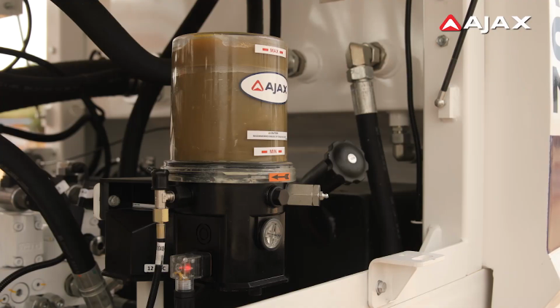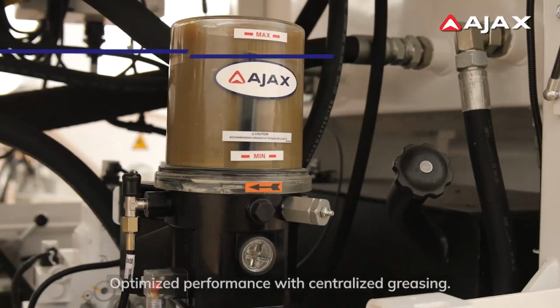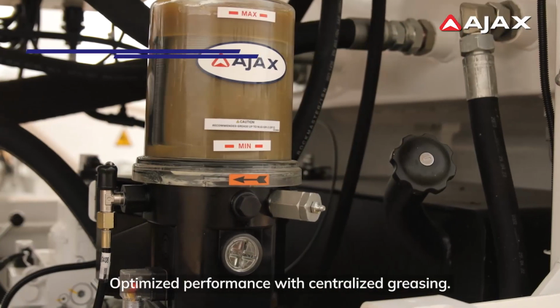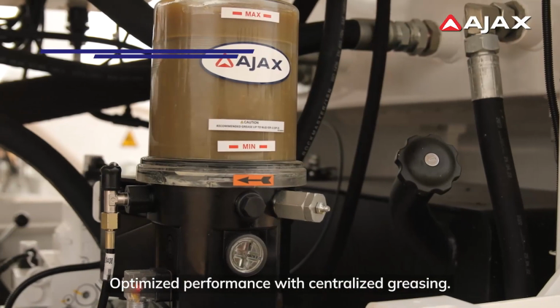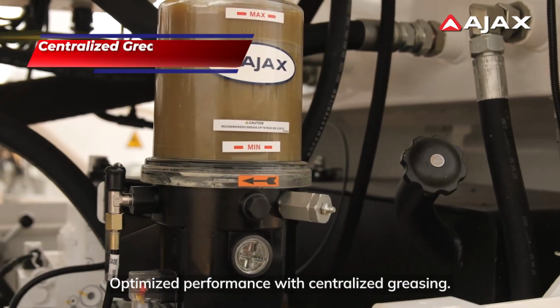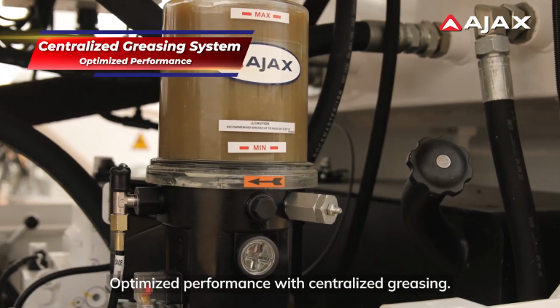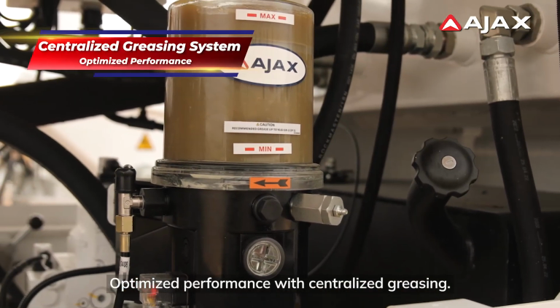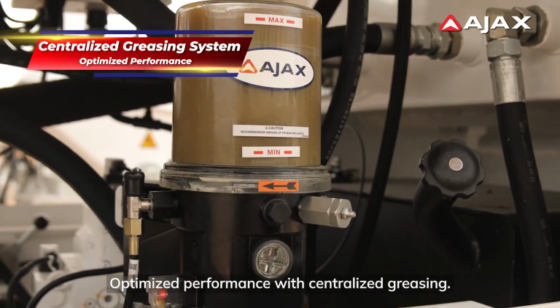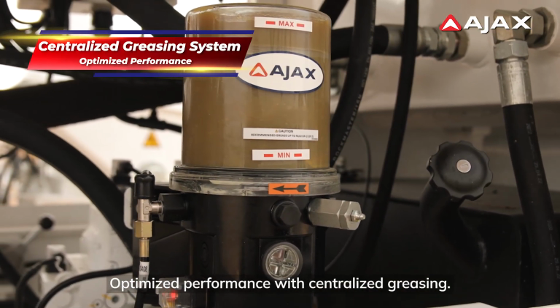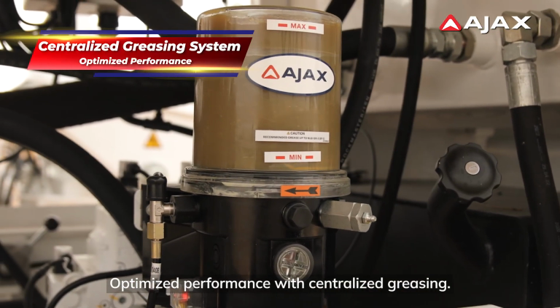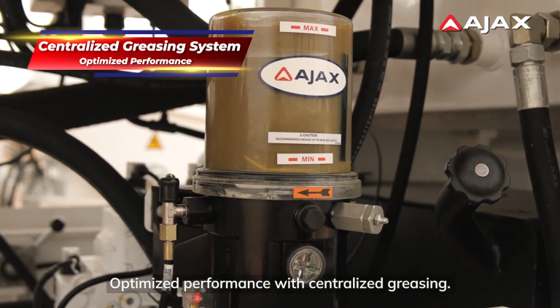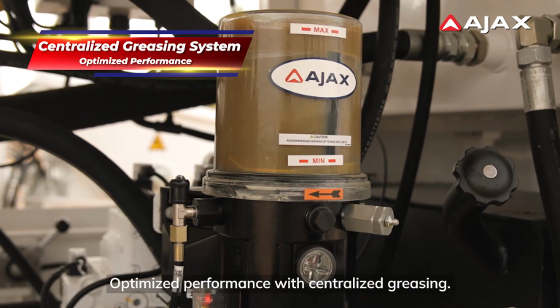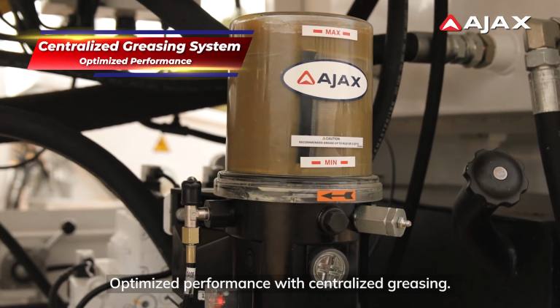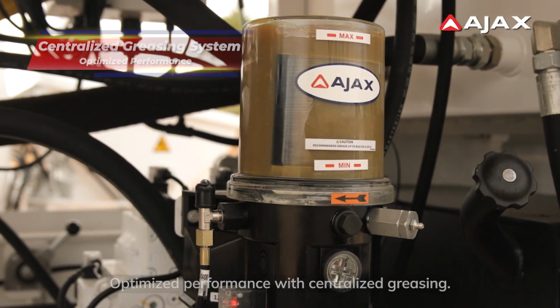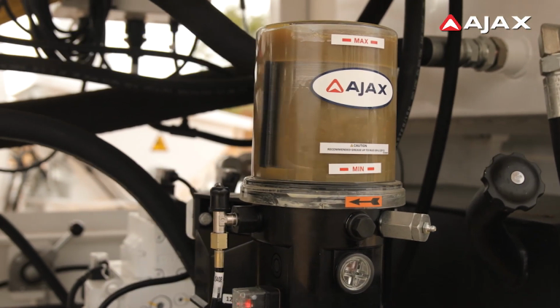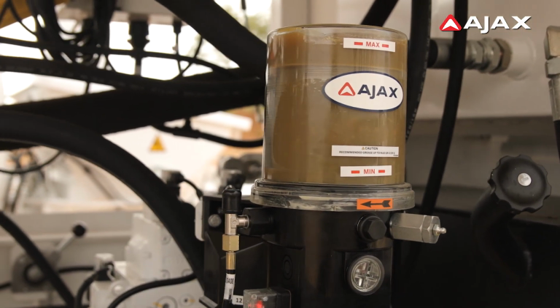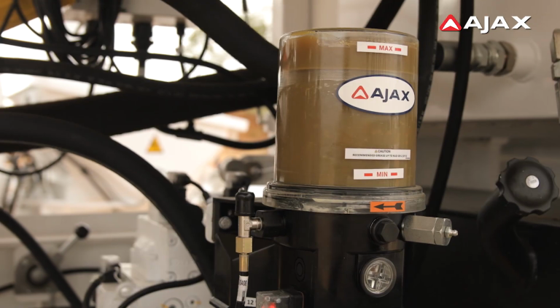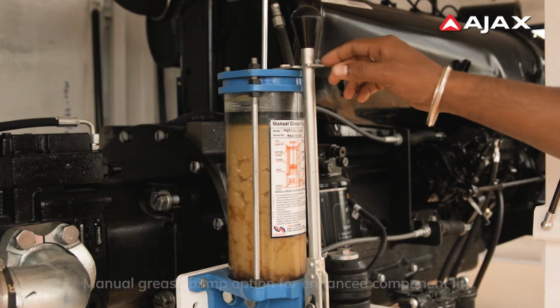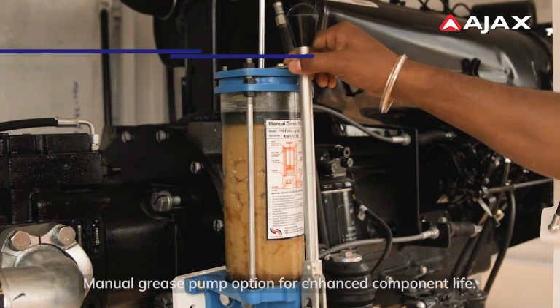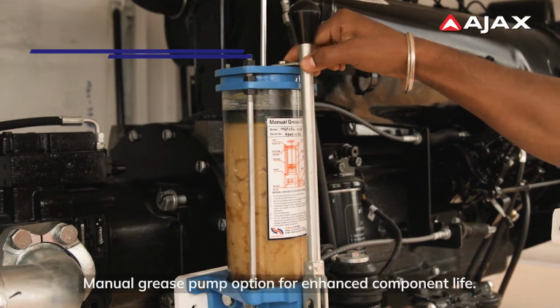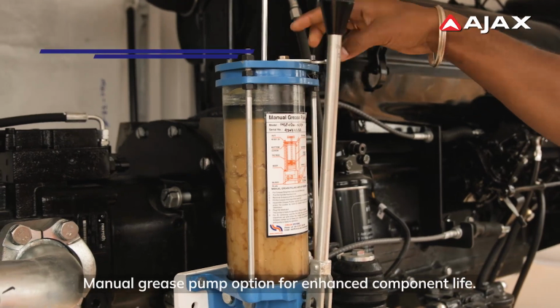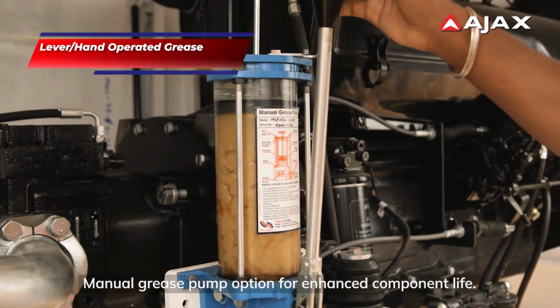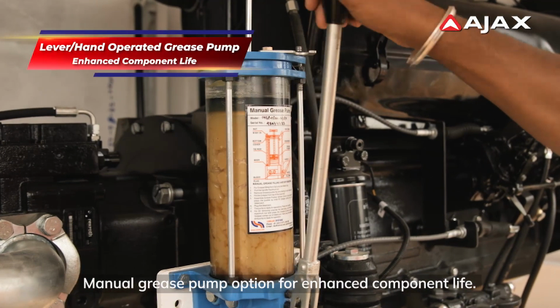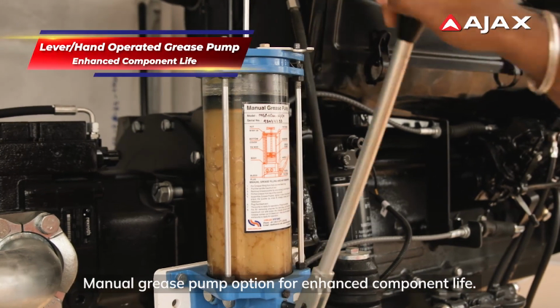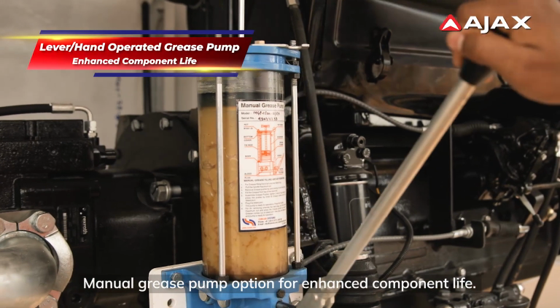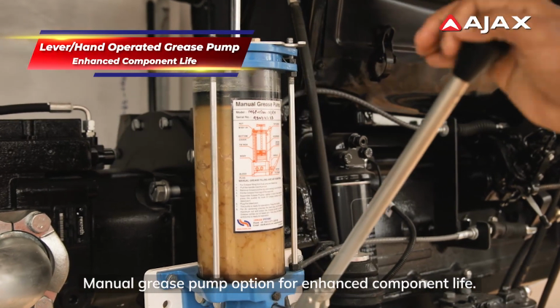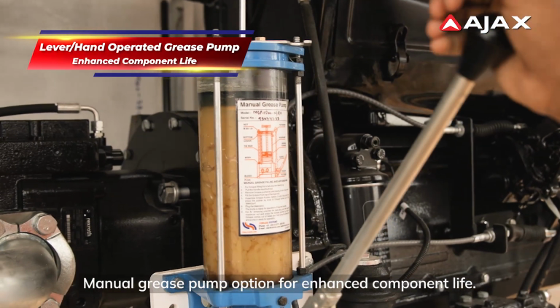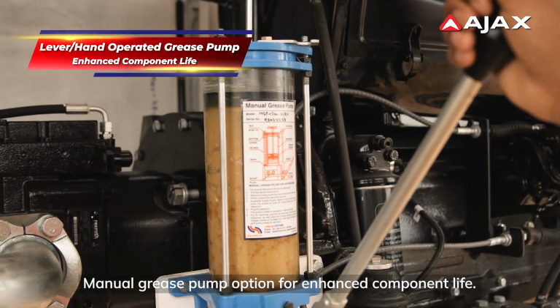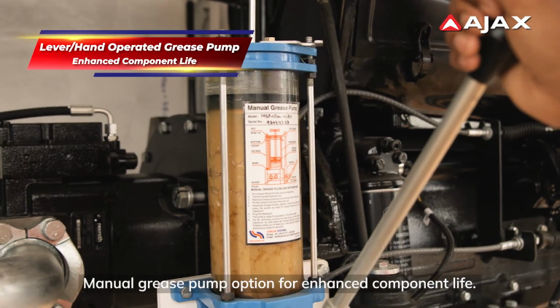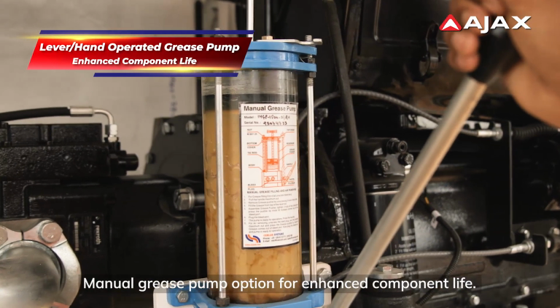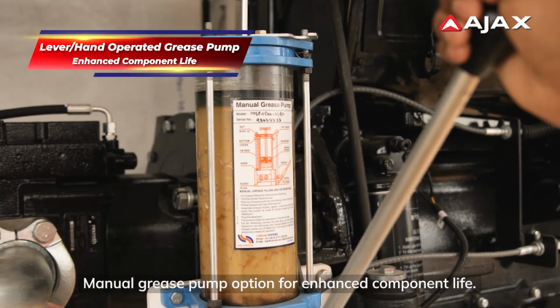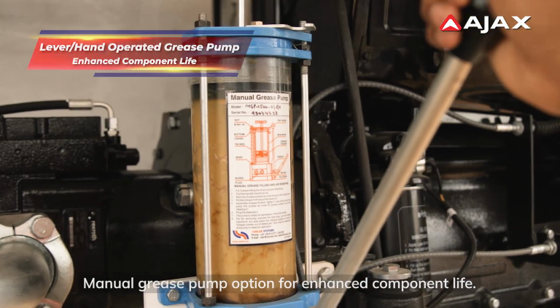Optimized performance with centralized greasing. Manual grease pump option for enhanced component life.